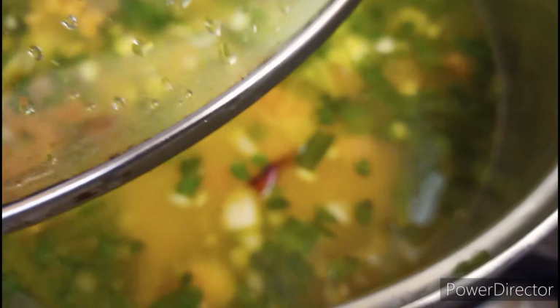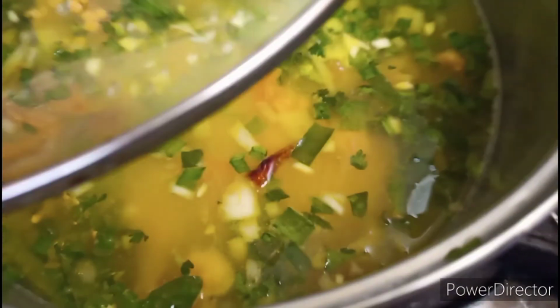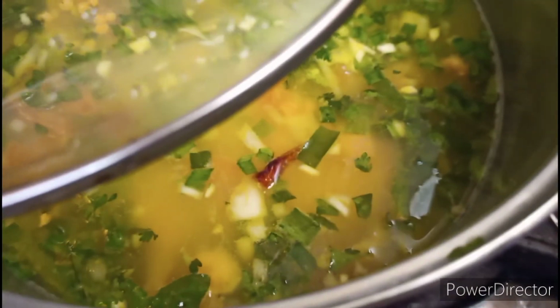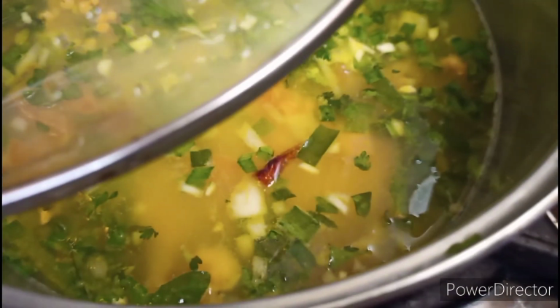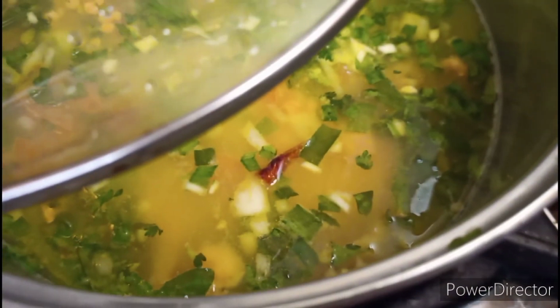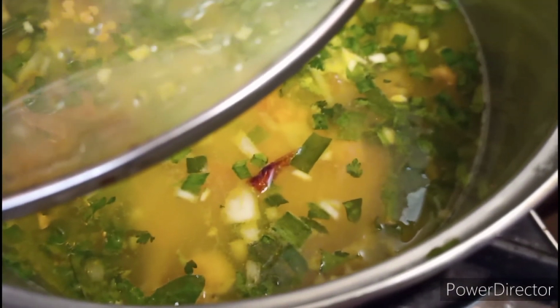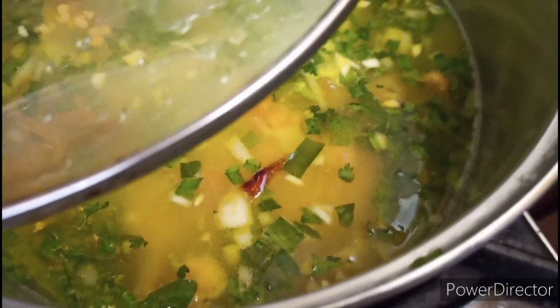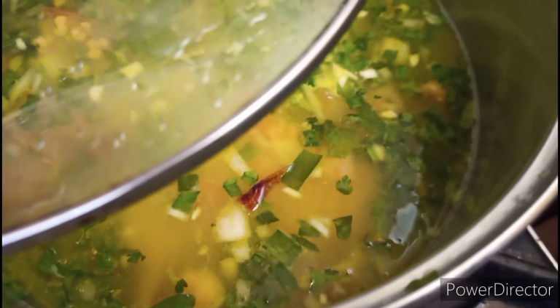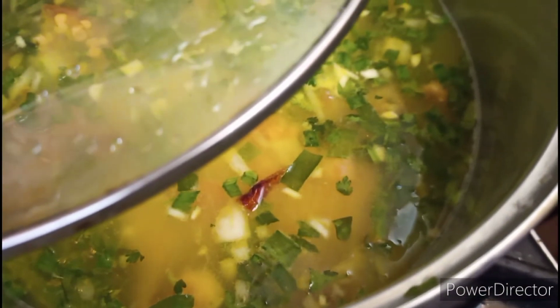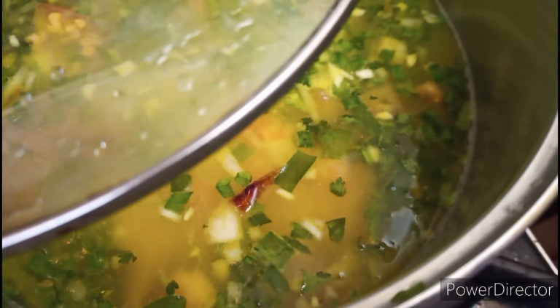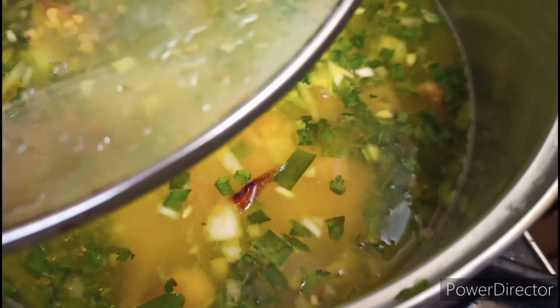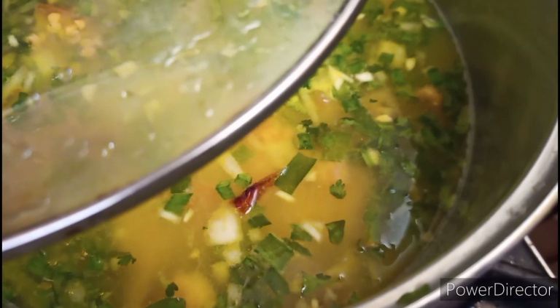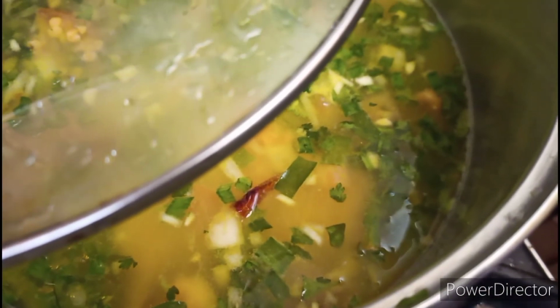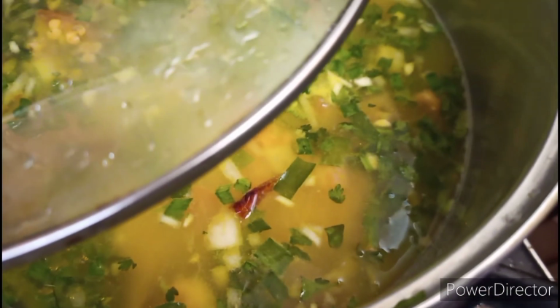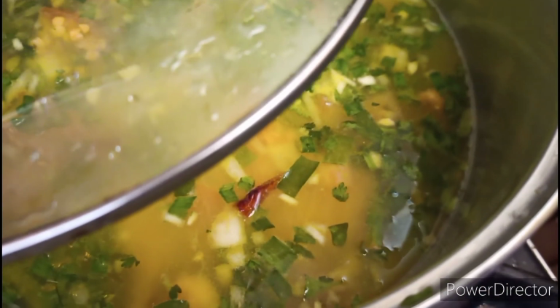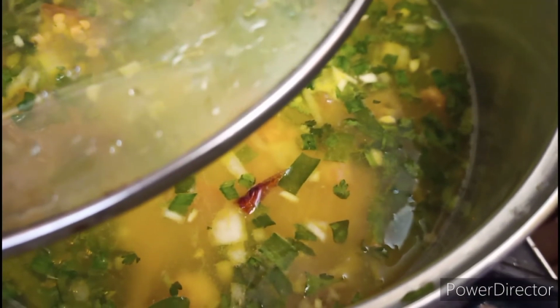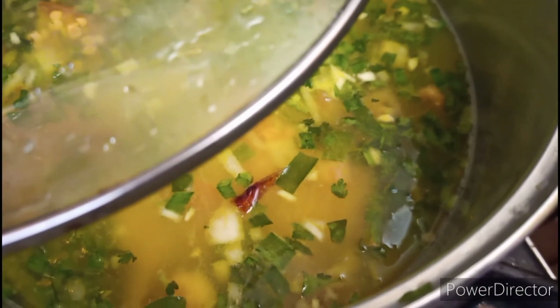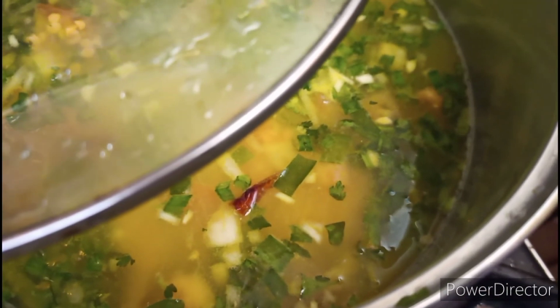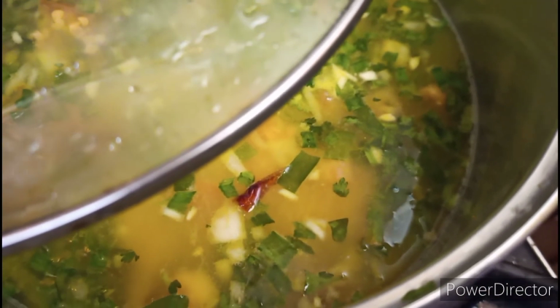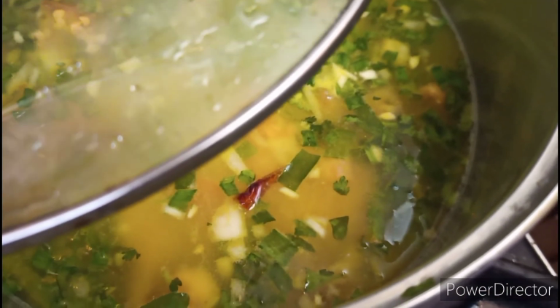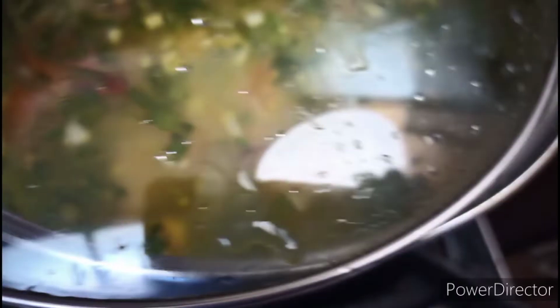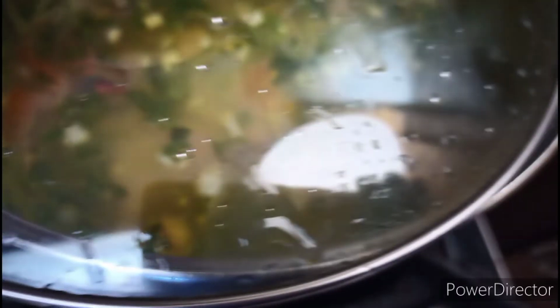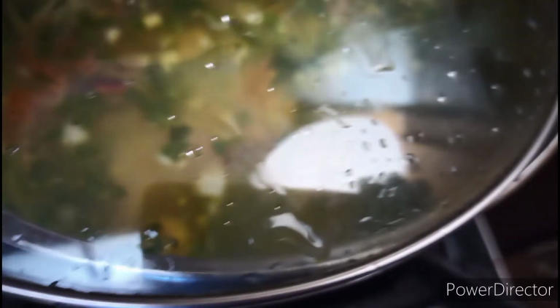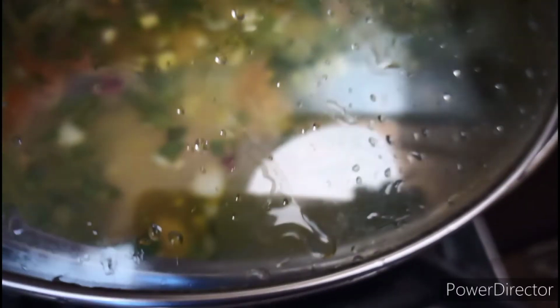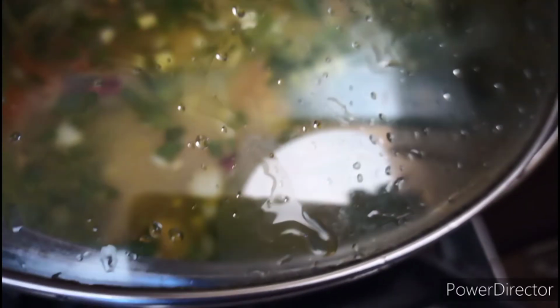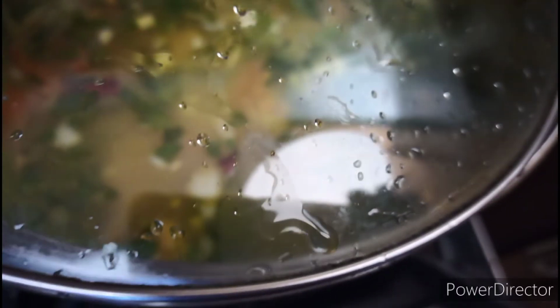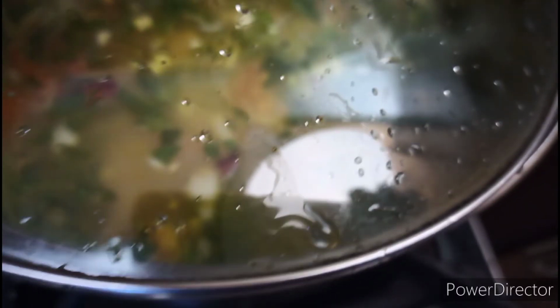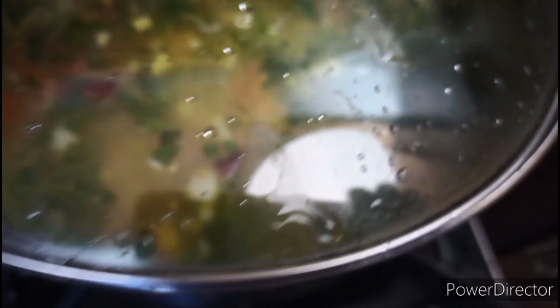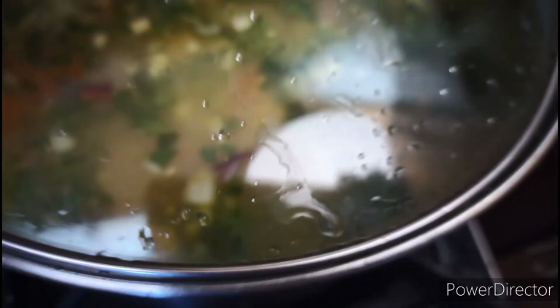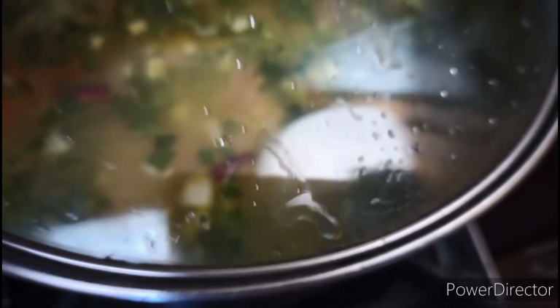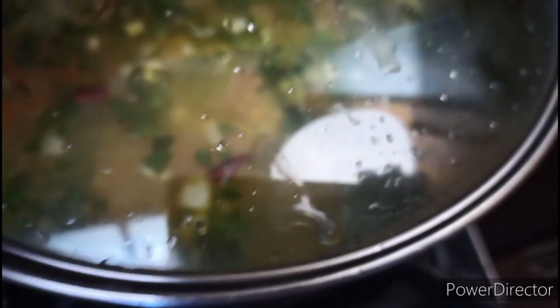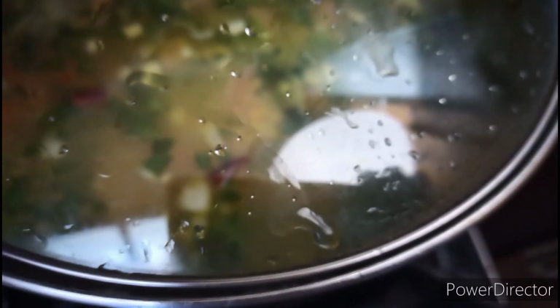Cook it for 15 minutes on medium heat with a cover.